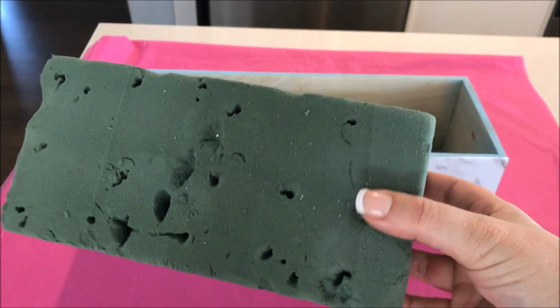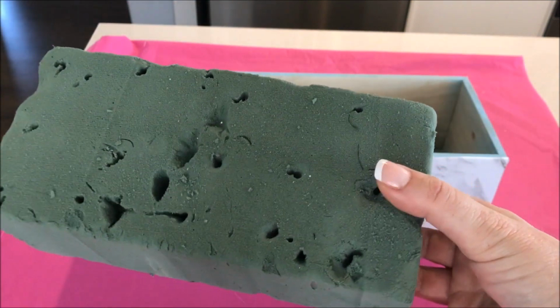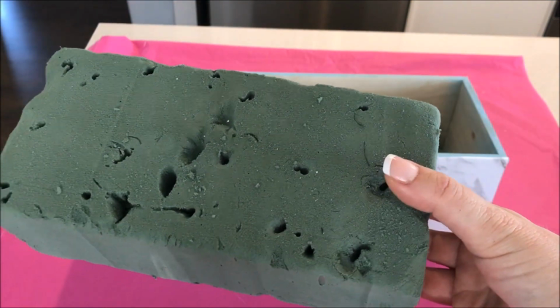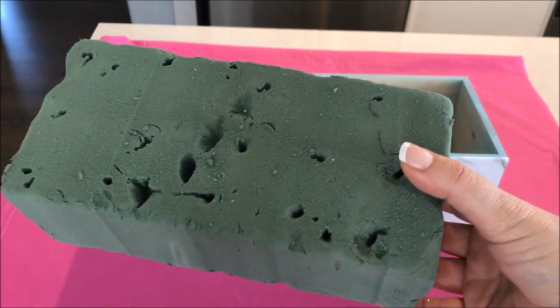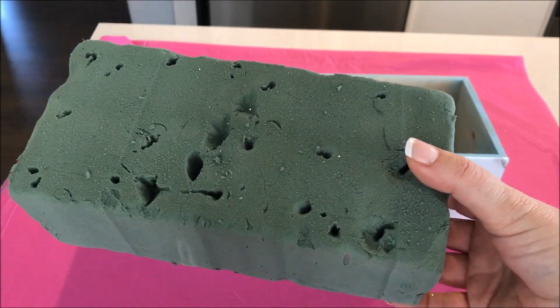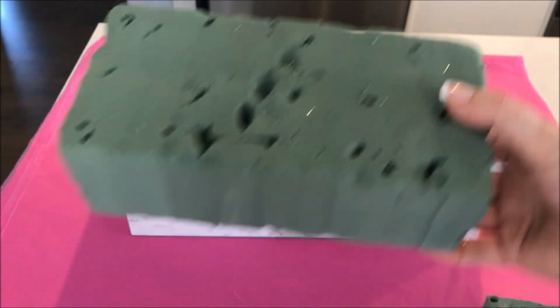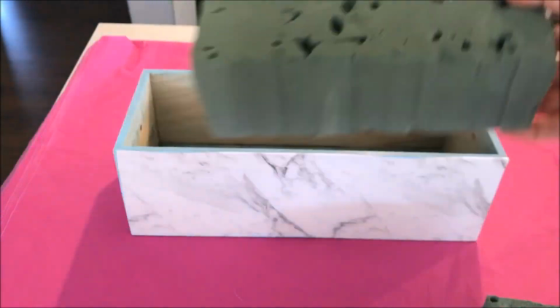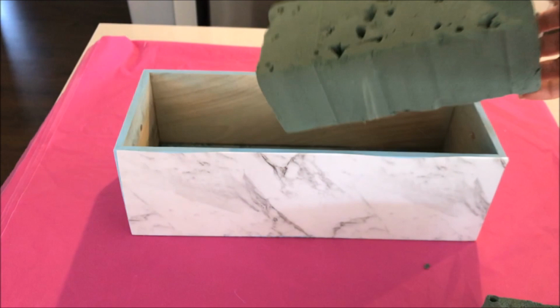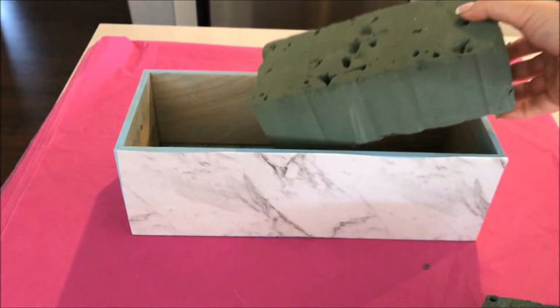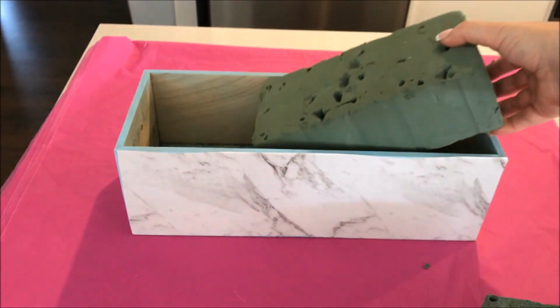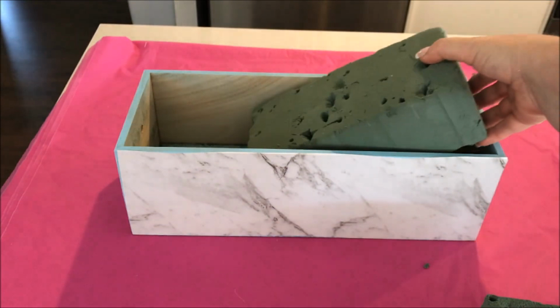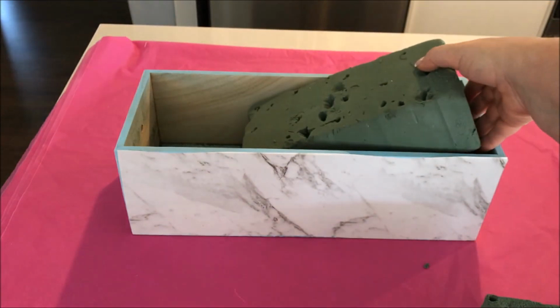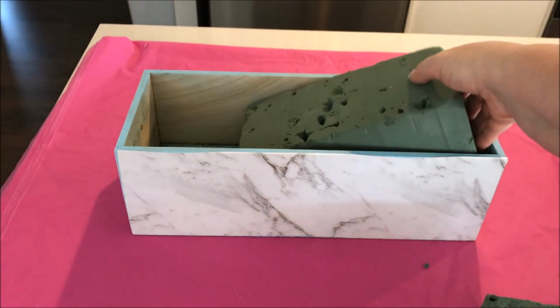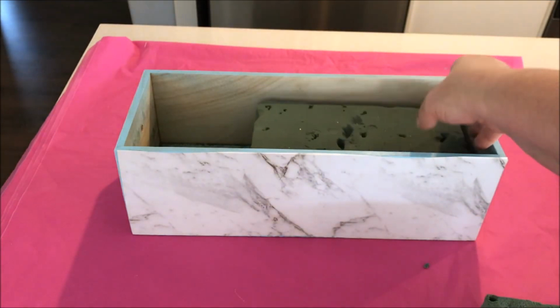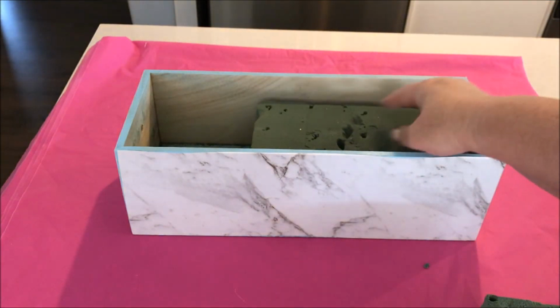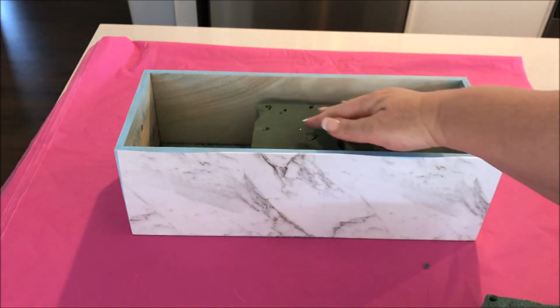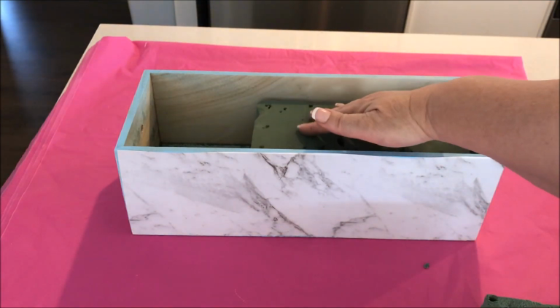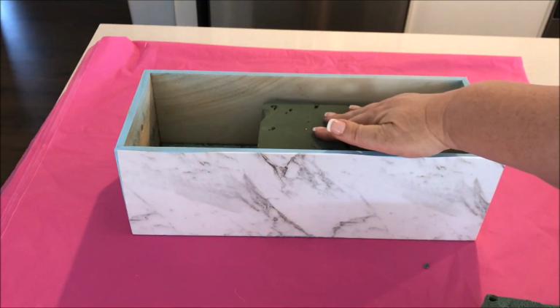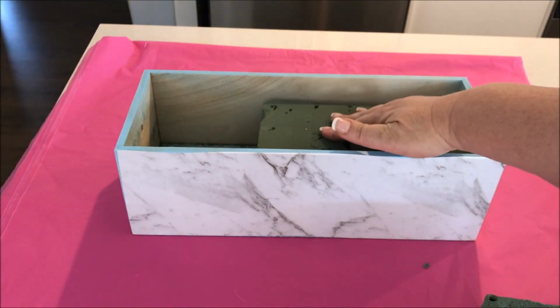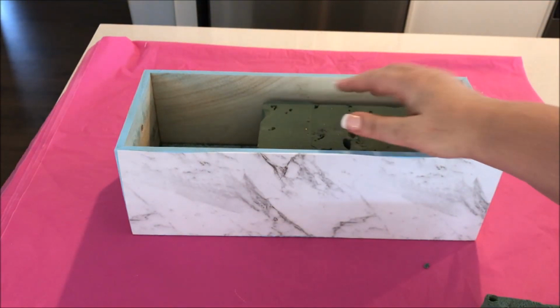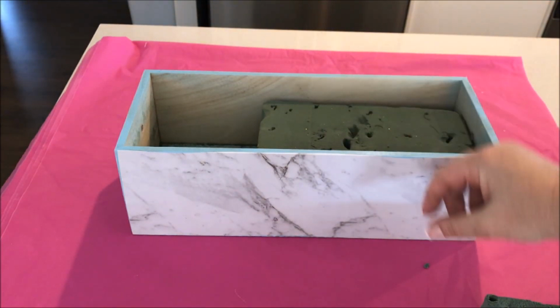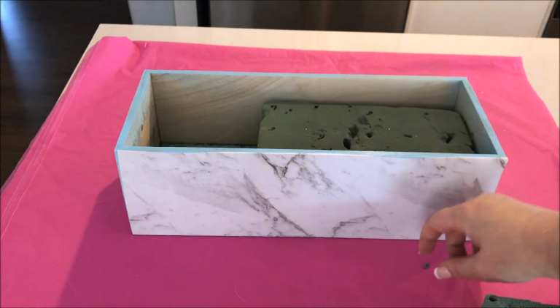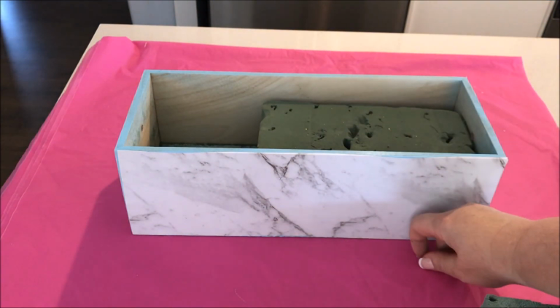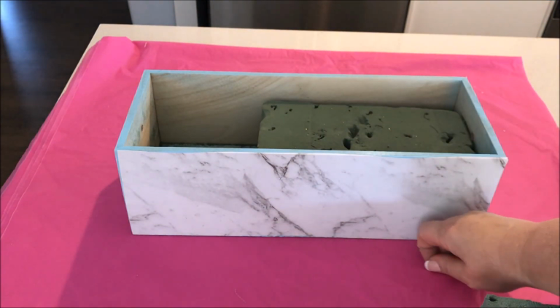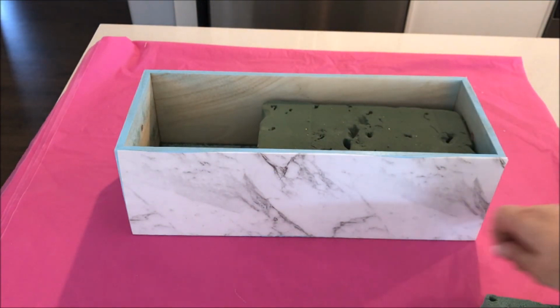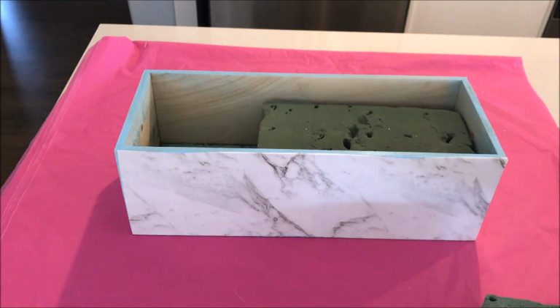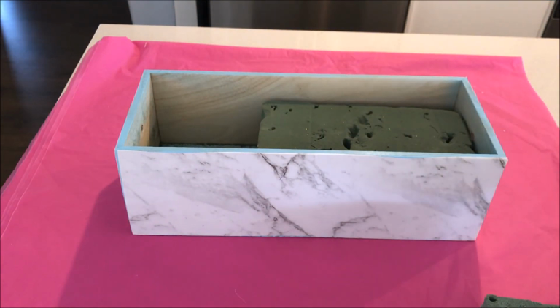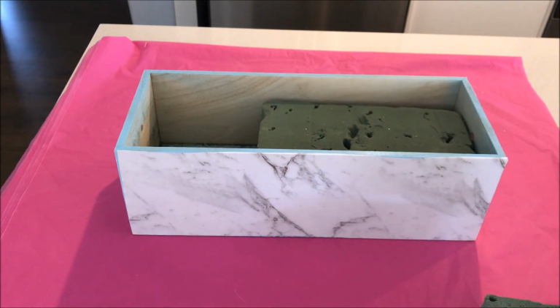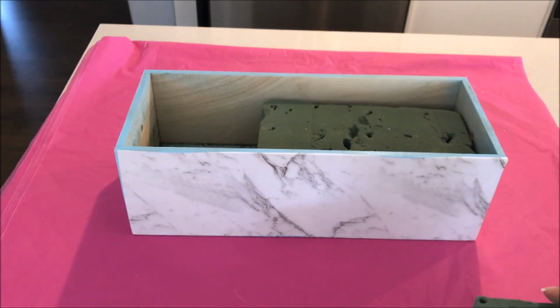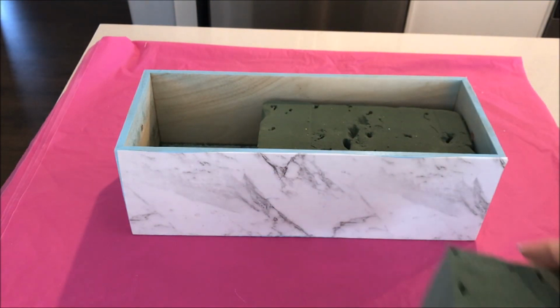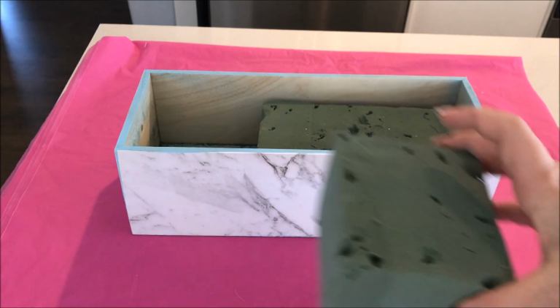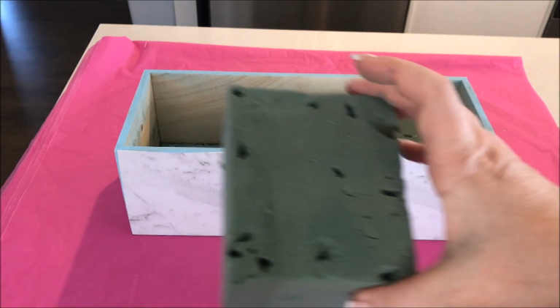Once the box was complete, I took some flower foam I already had and placed it into the middle of the box.